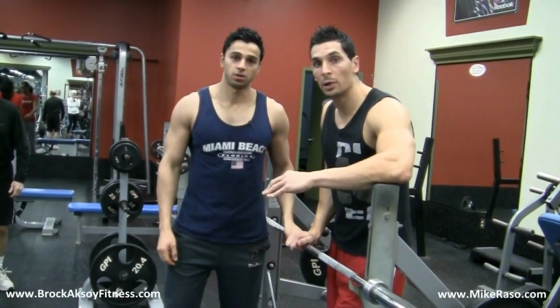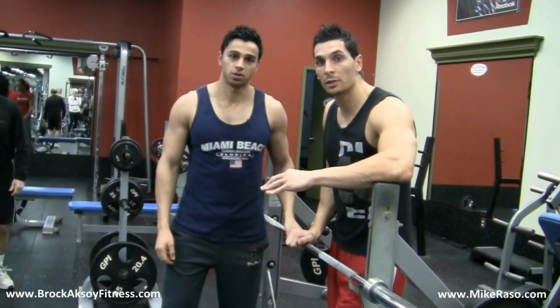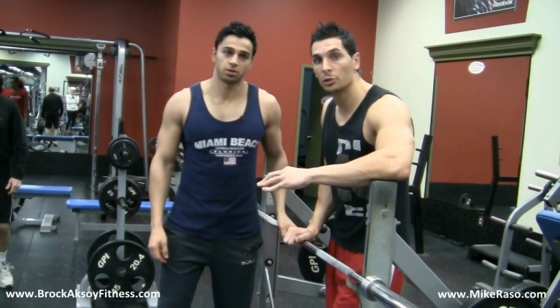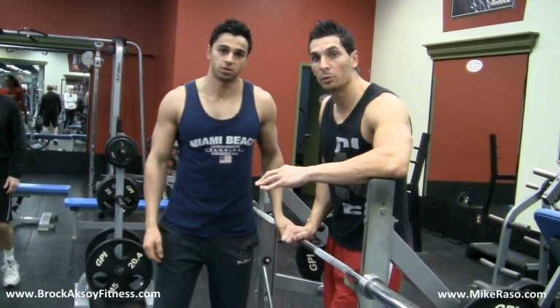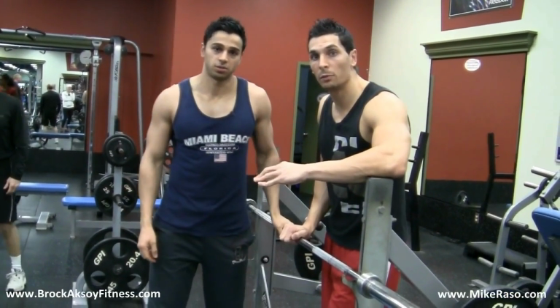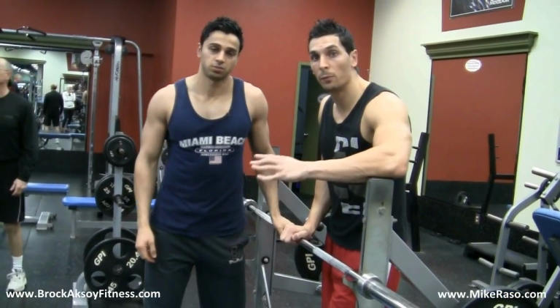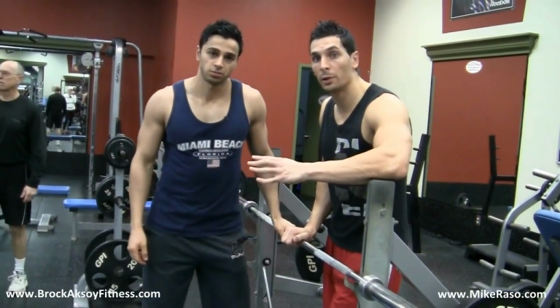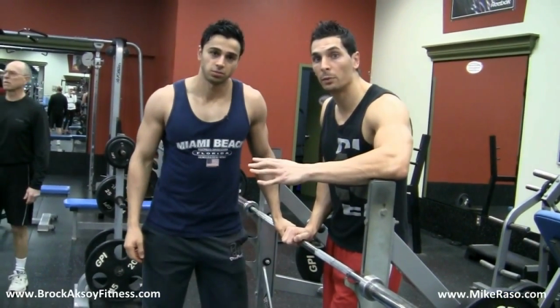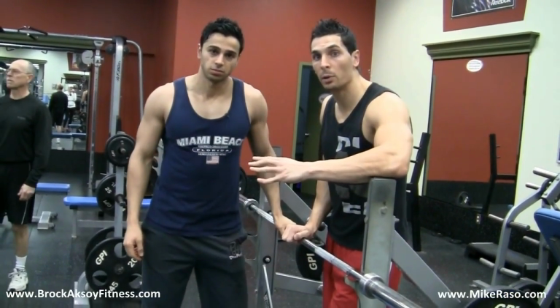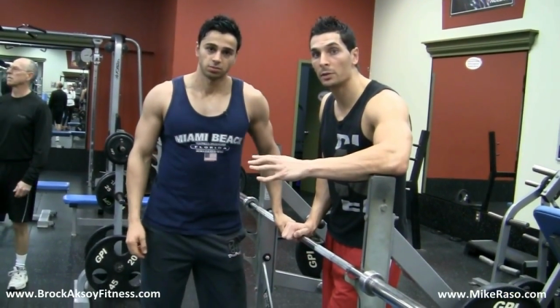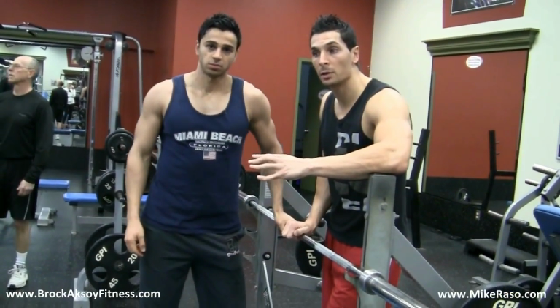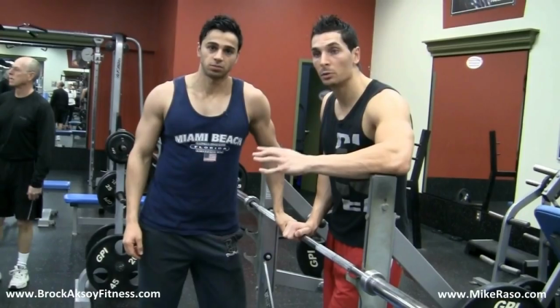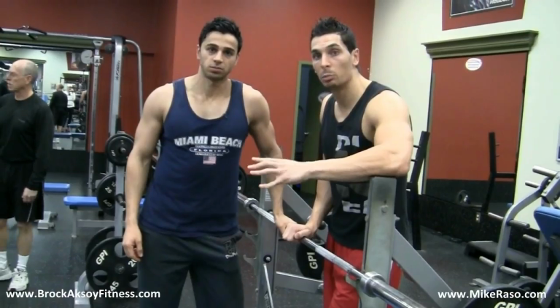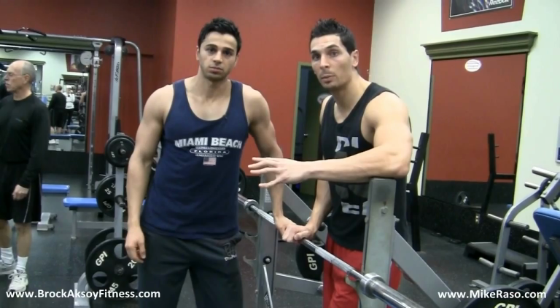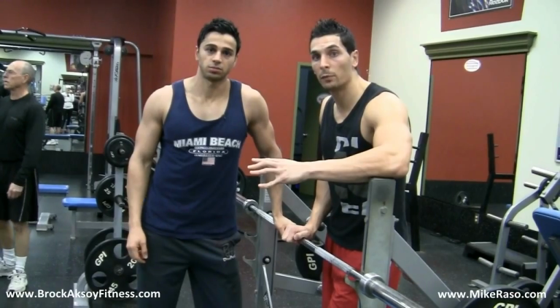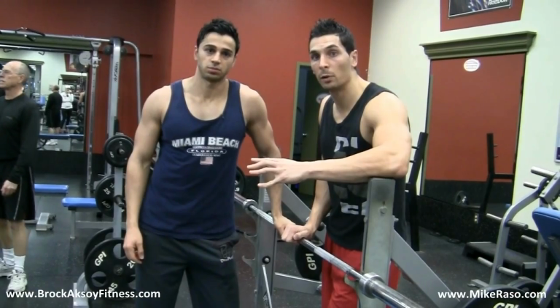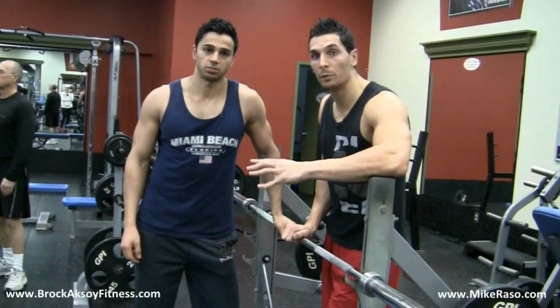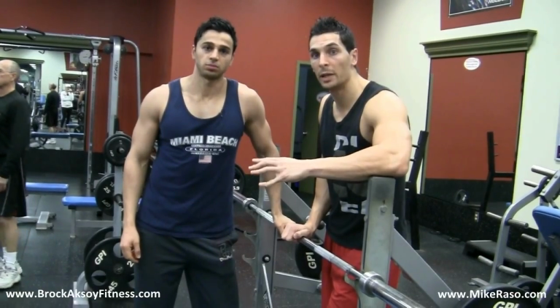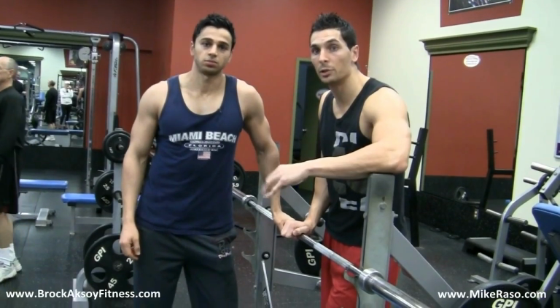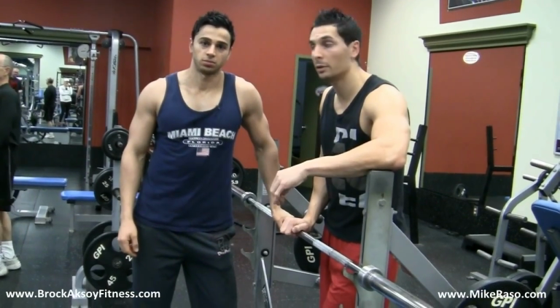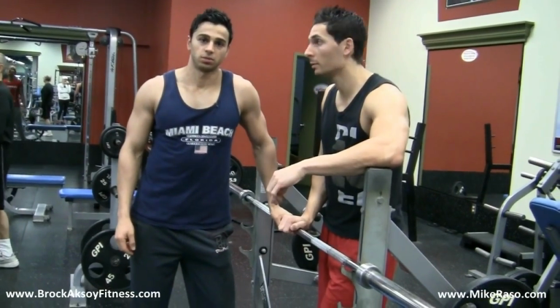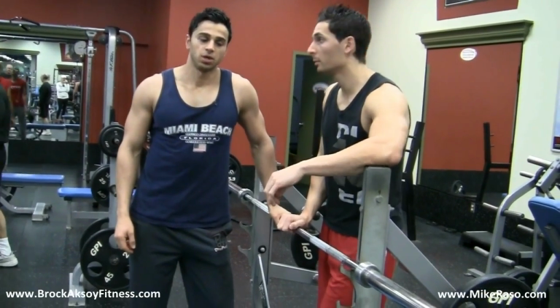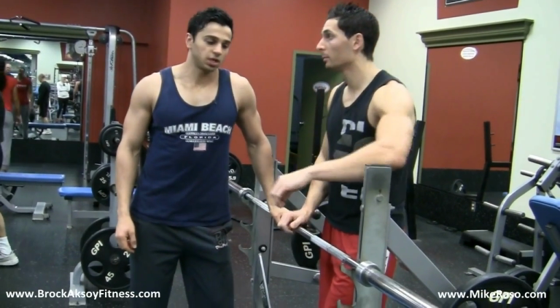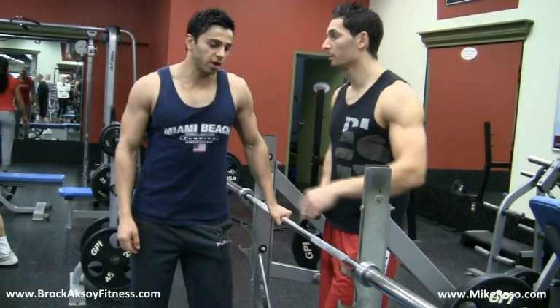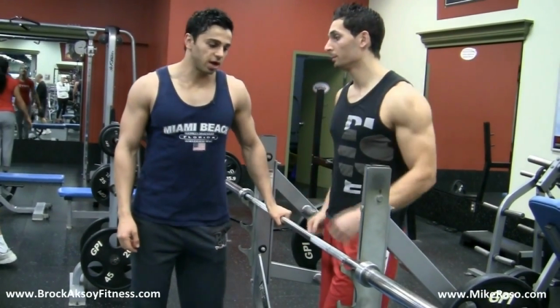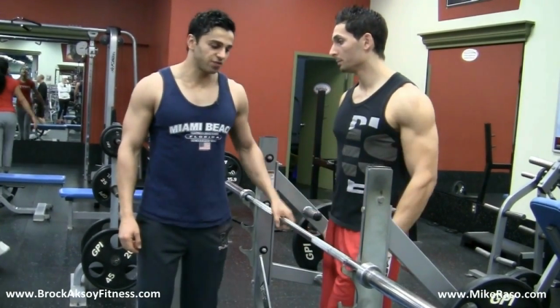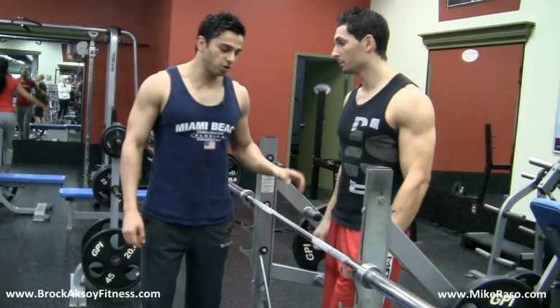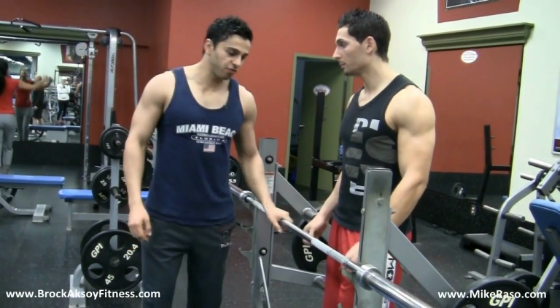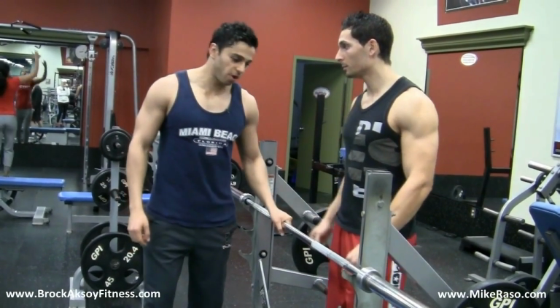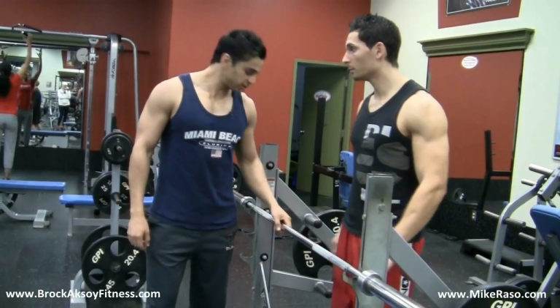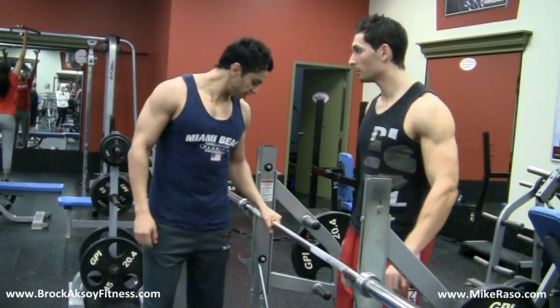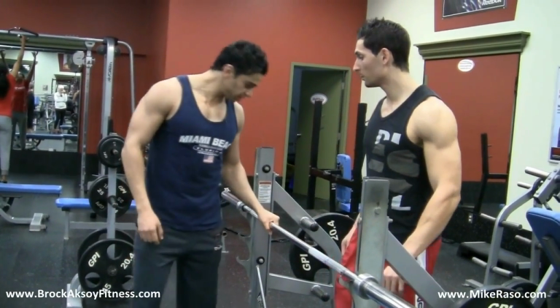Brock is going to show you four different parts of the proper form of benching. The four different parts are this.